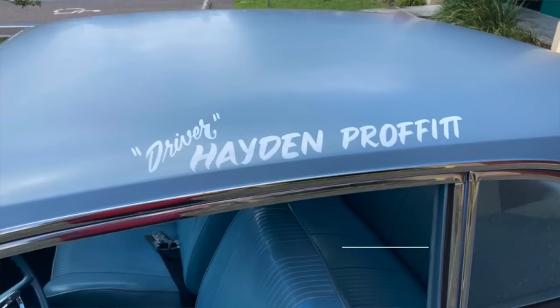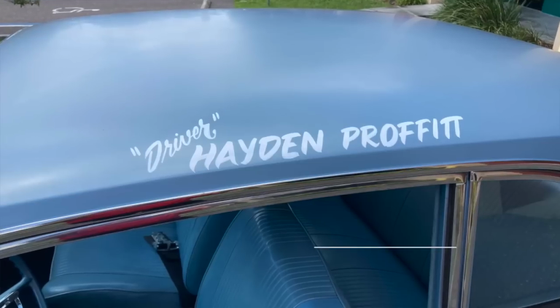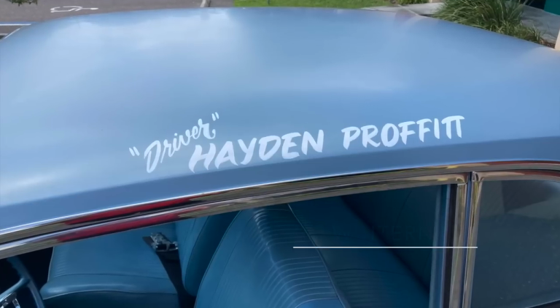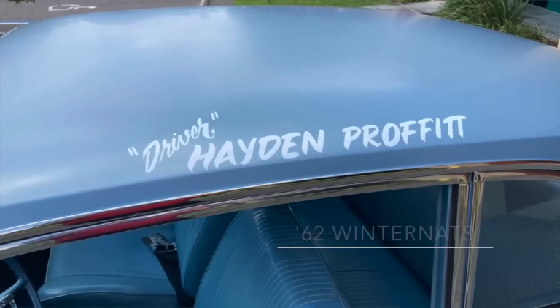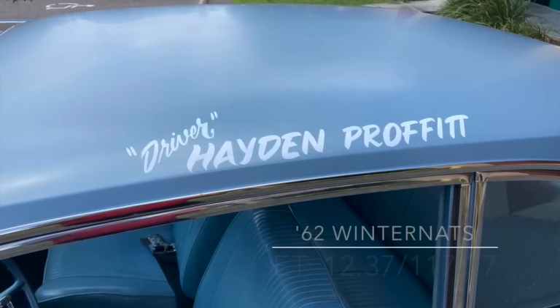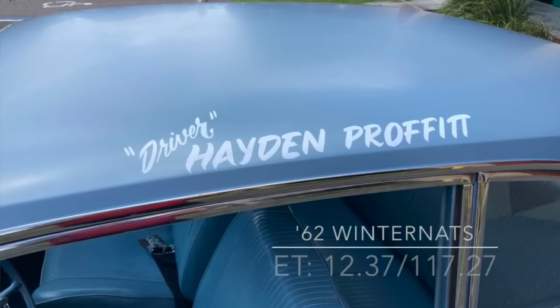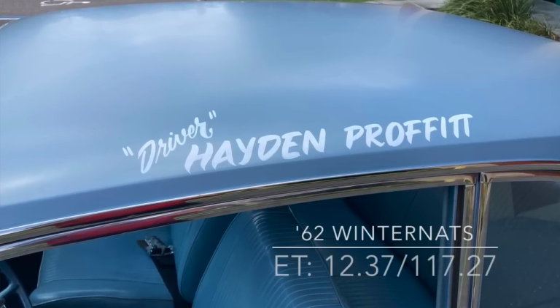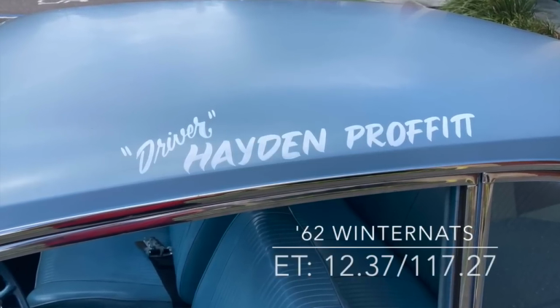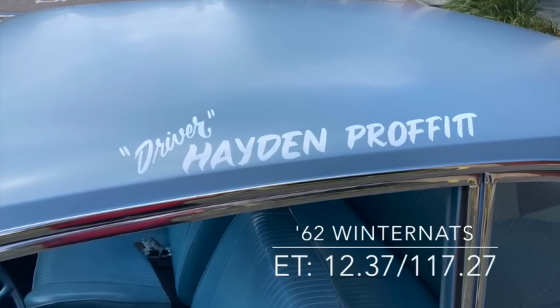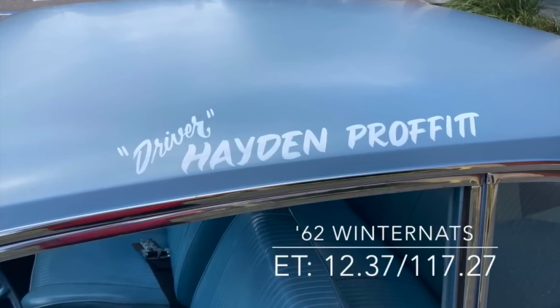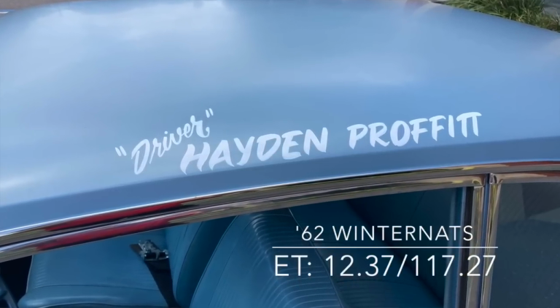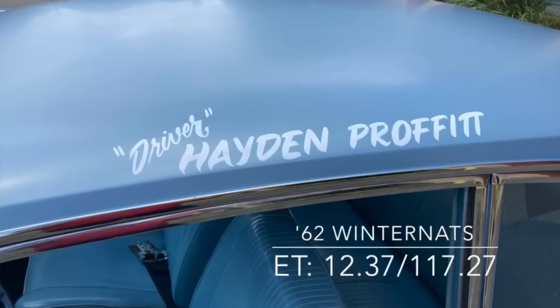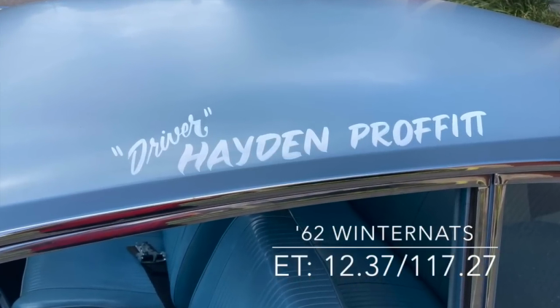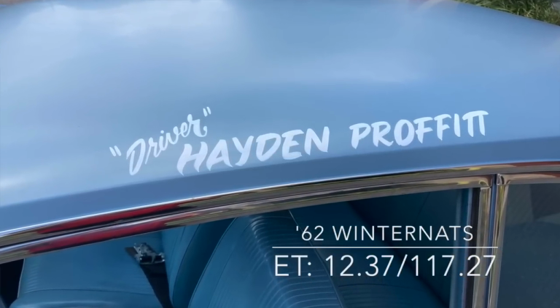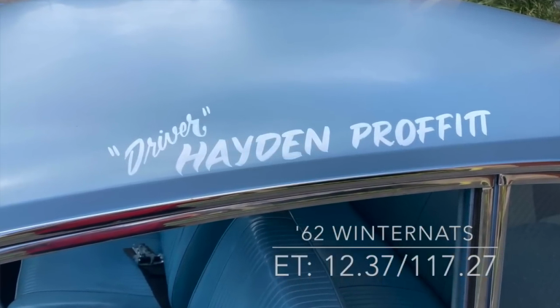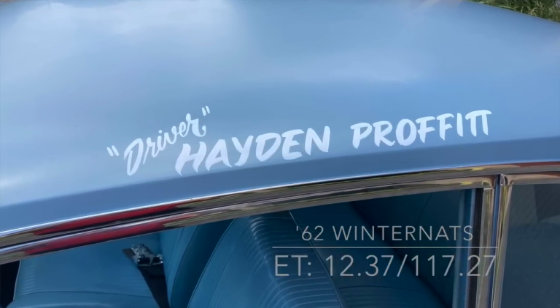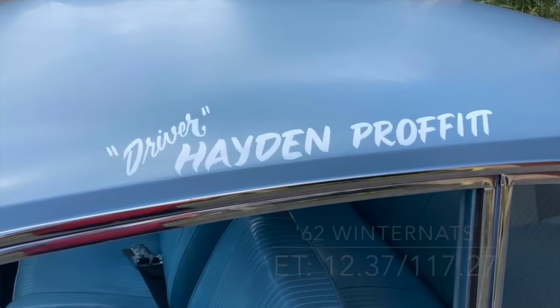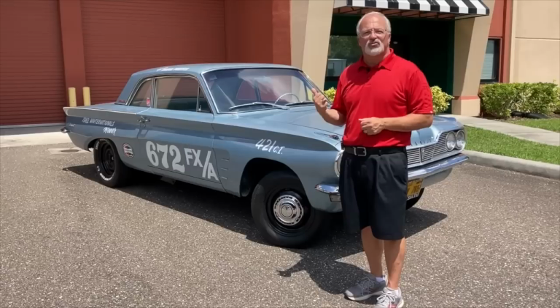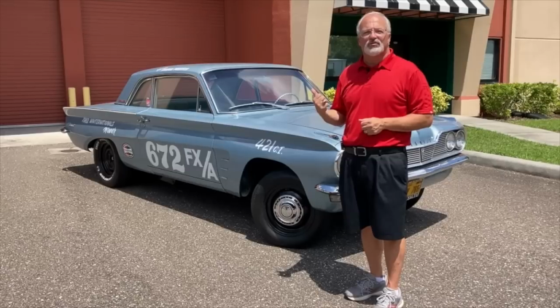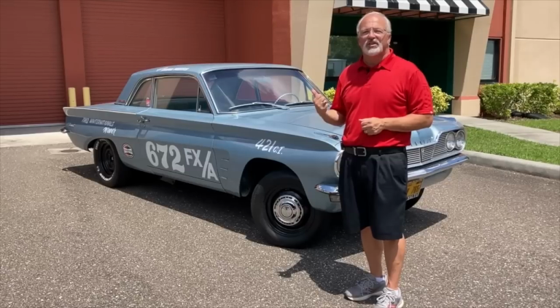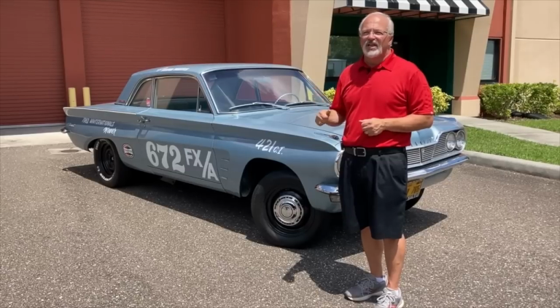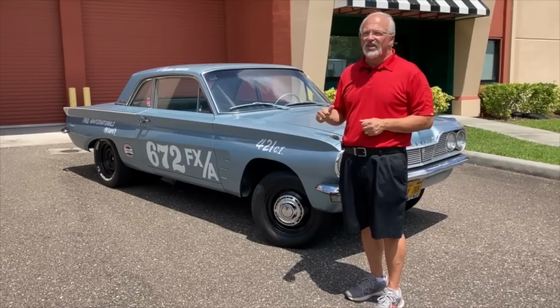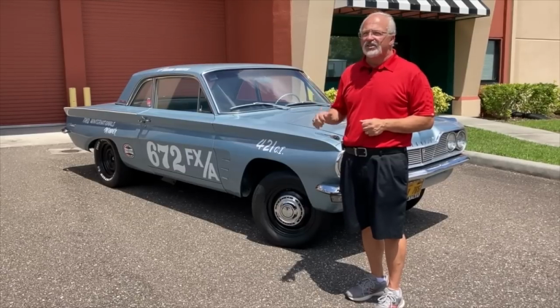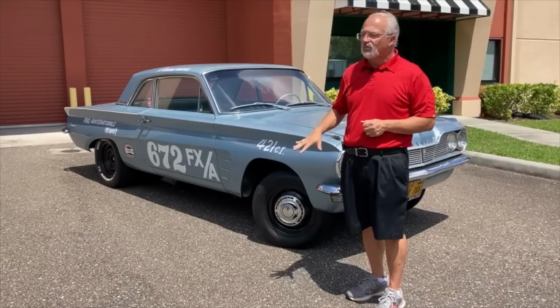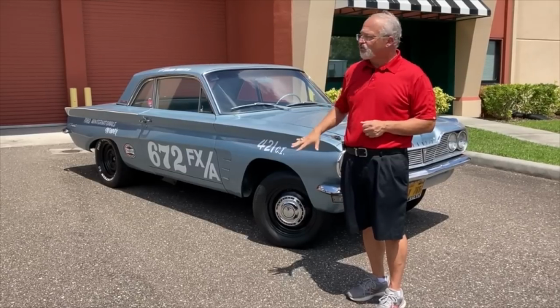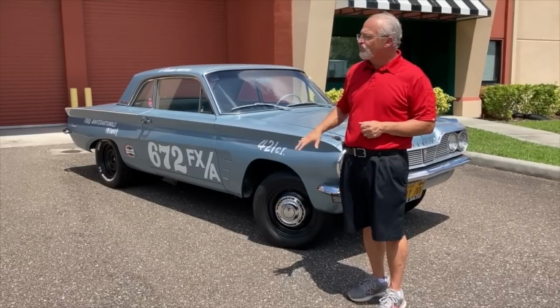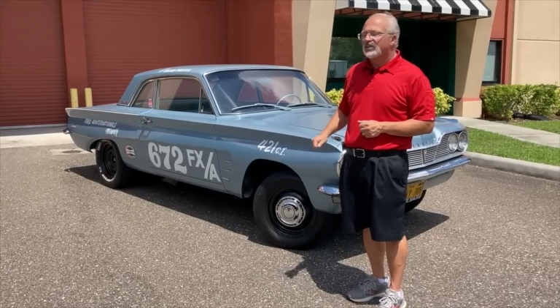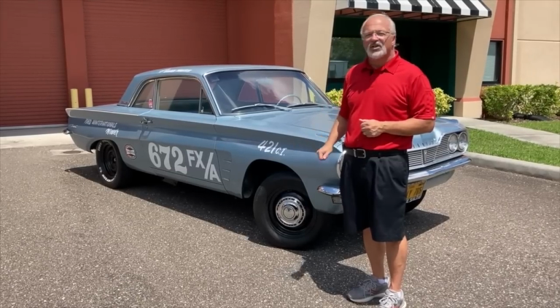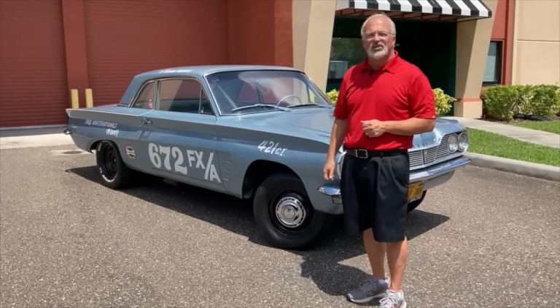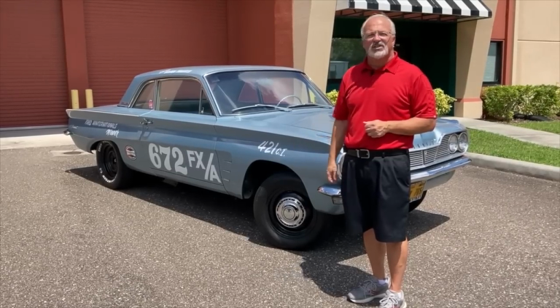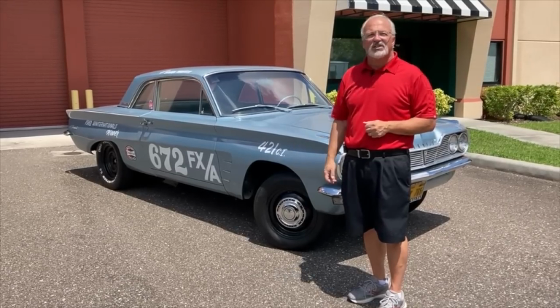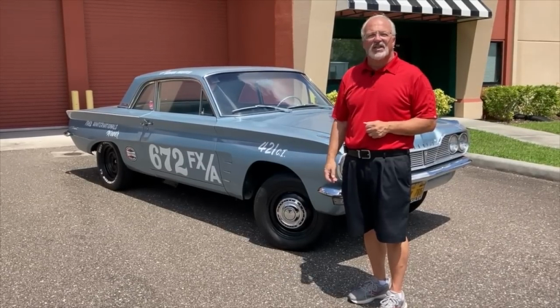In 1962 at the Winter Nats, Hayden Profitt drove it, and this is the trim that the car sits in today.